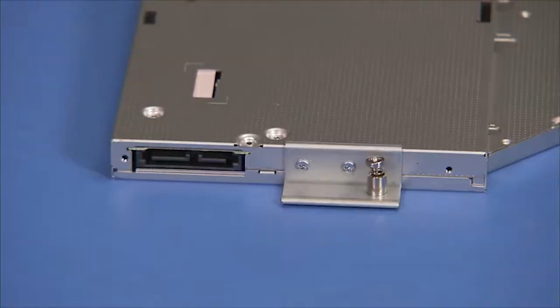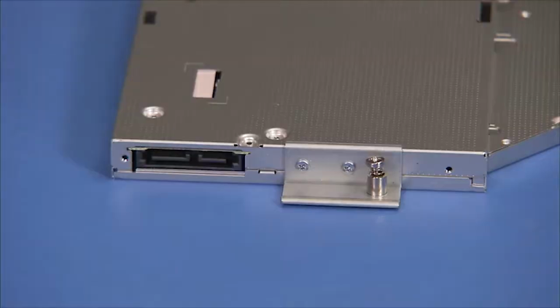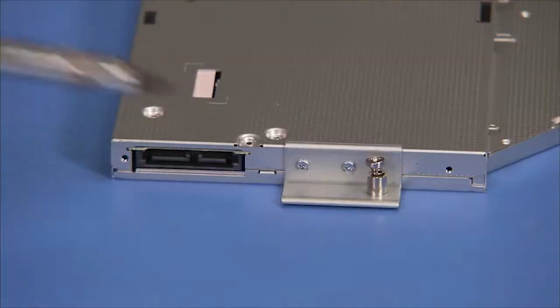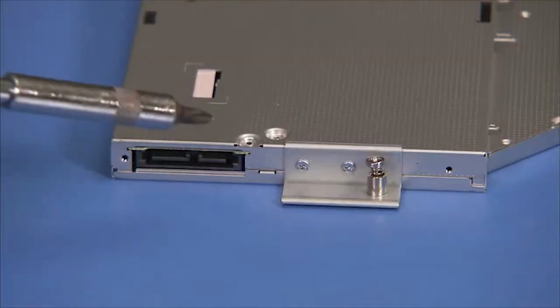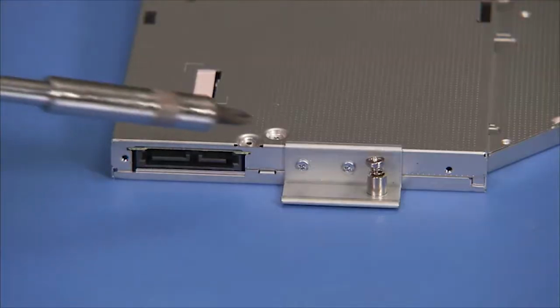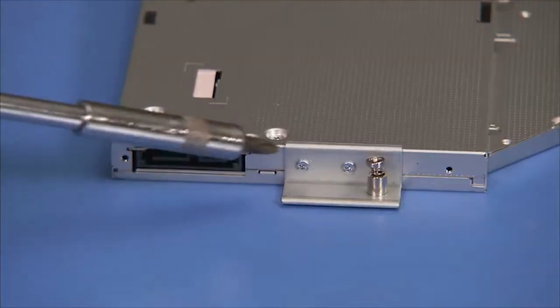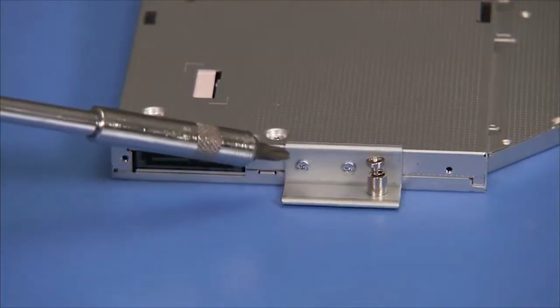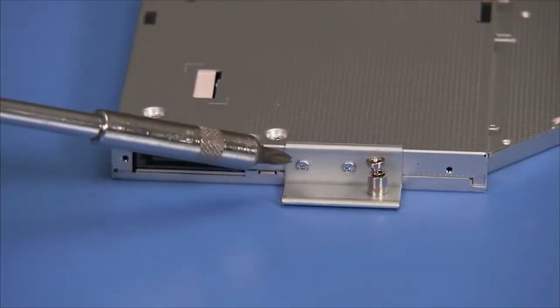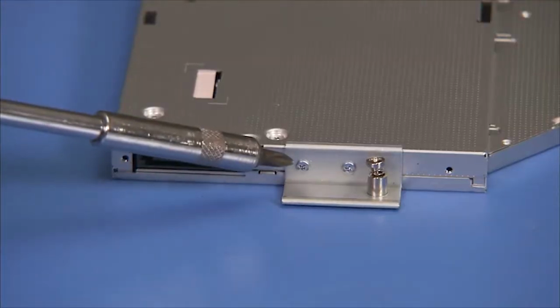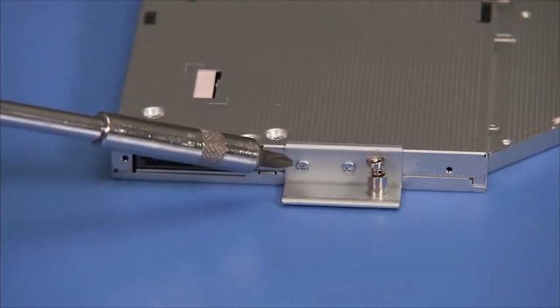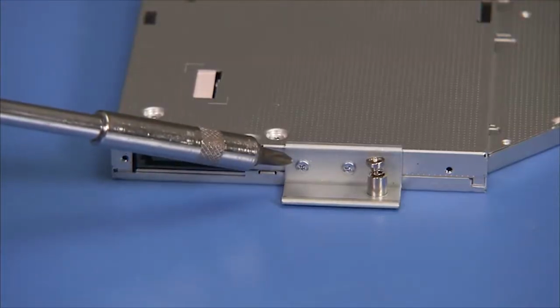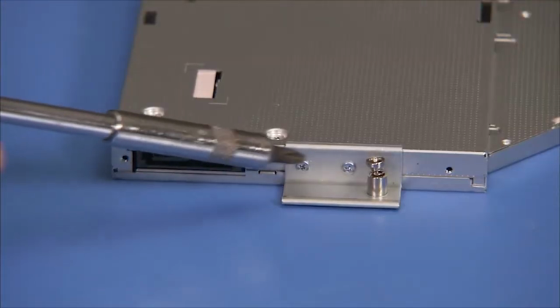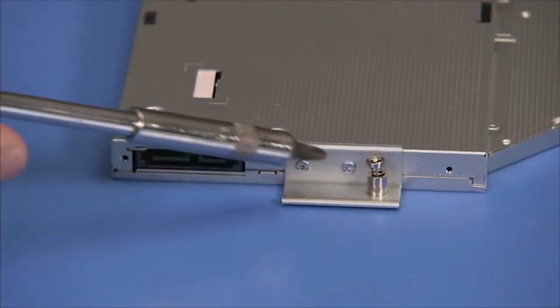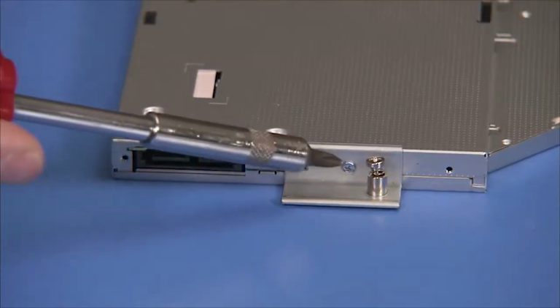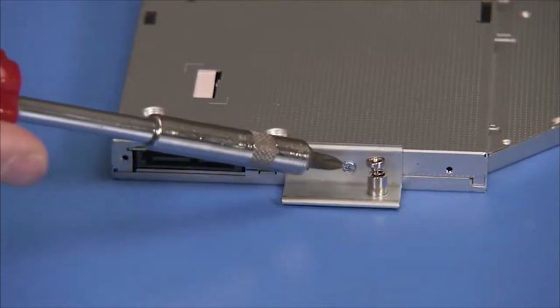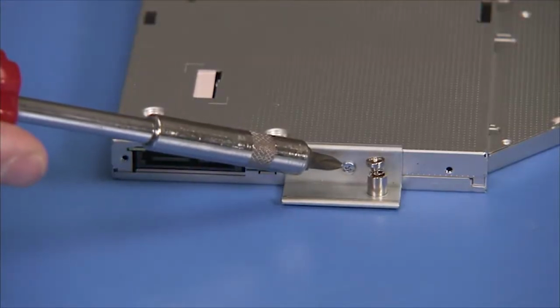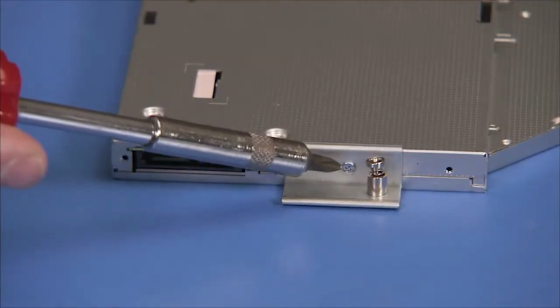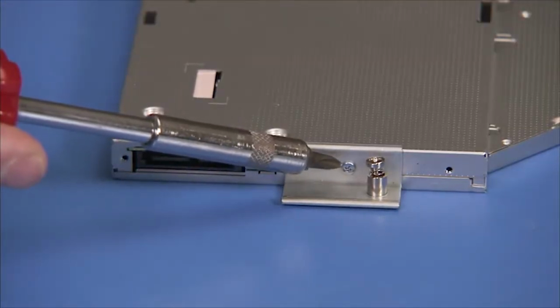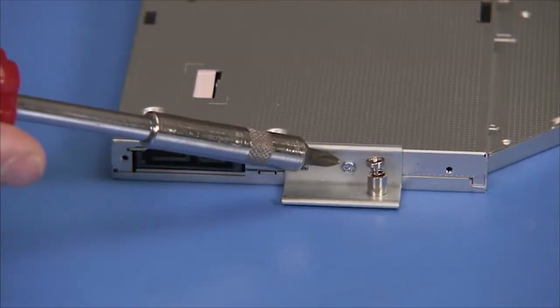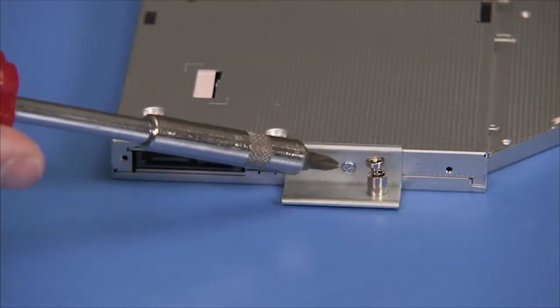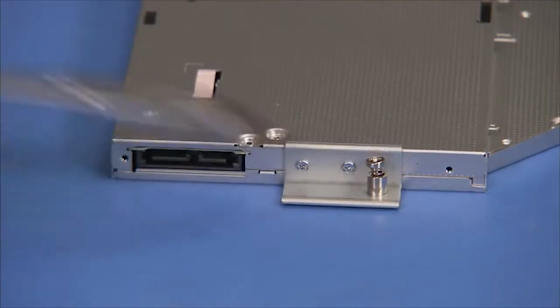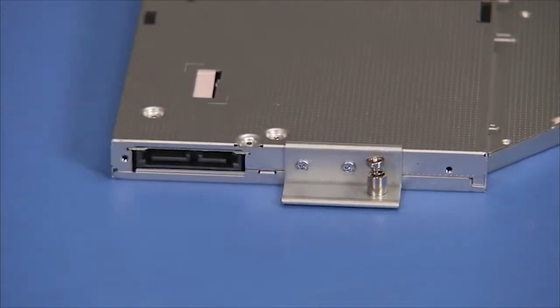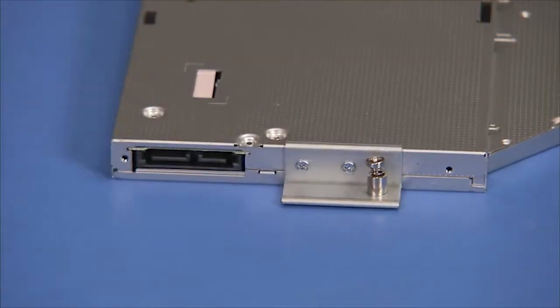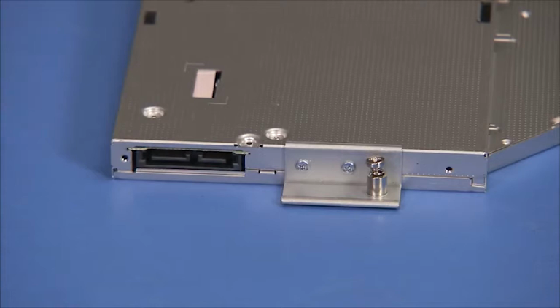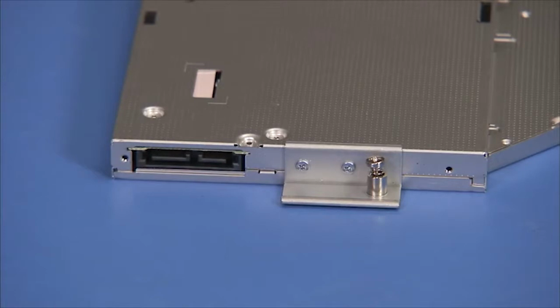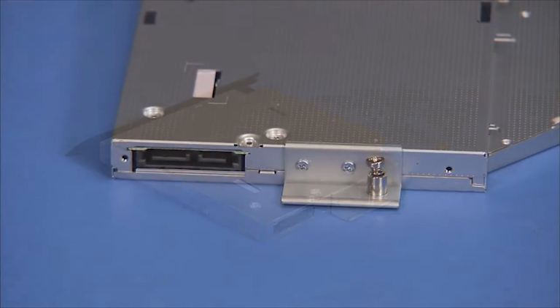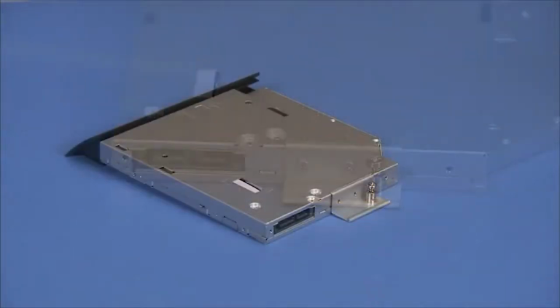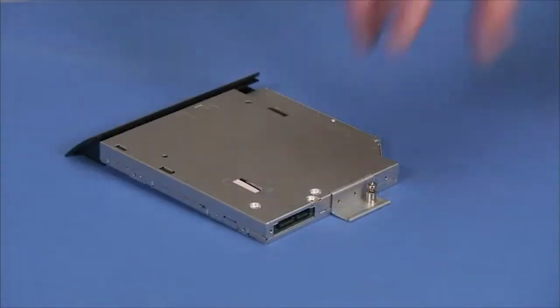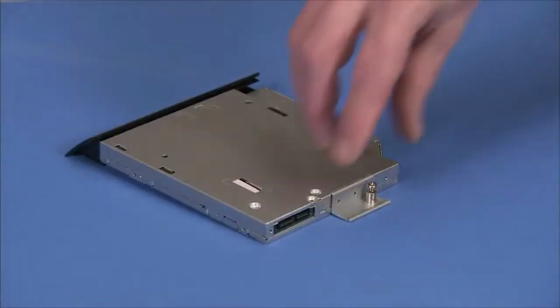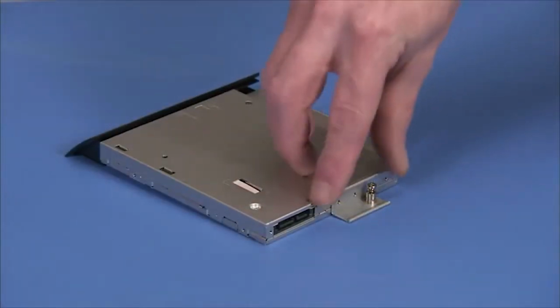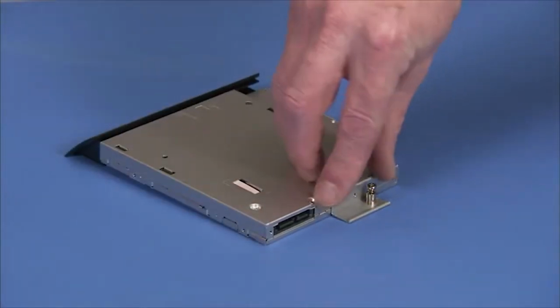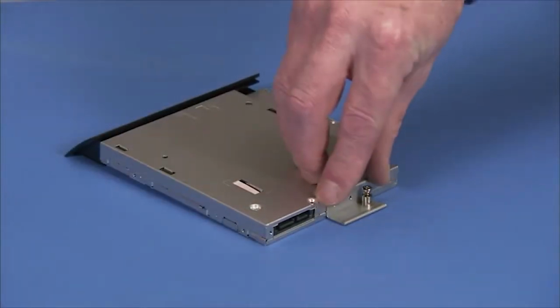Detach the two Phillips No. 1 screws on the bracket at the rear of the optical drive and remove the bracket.